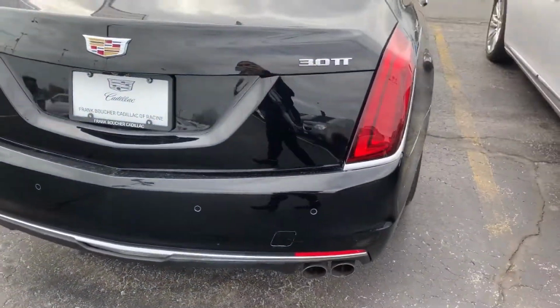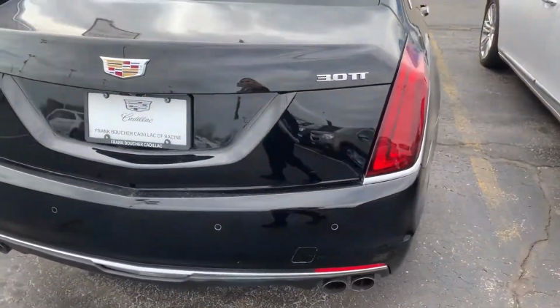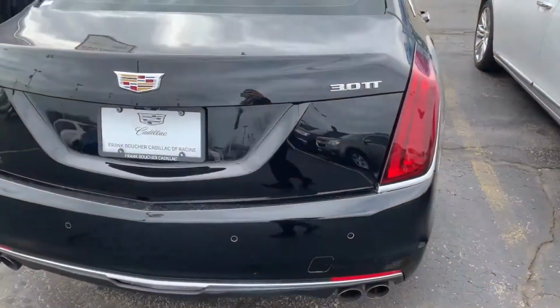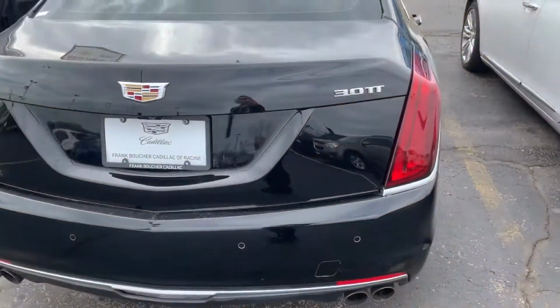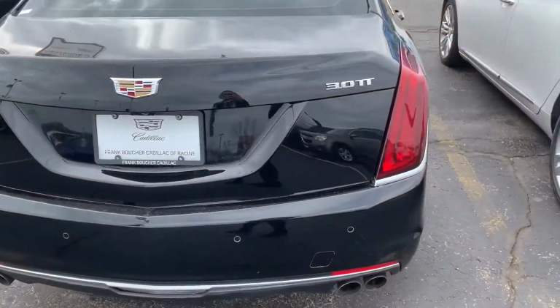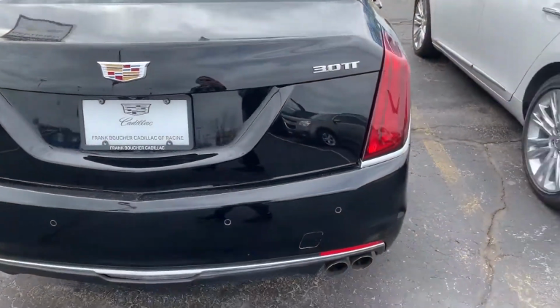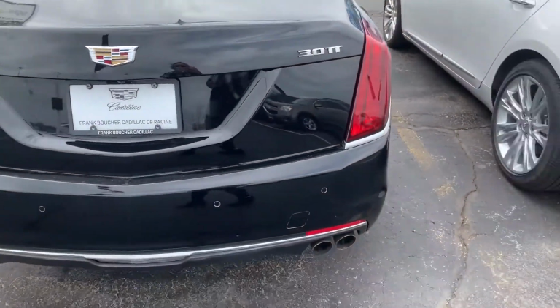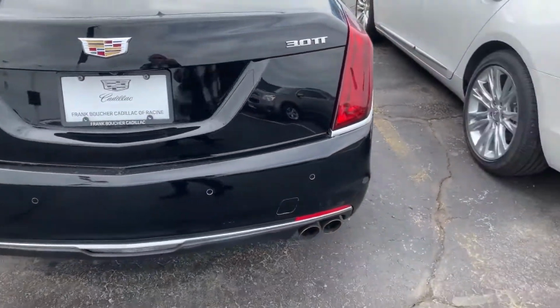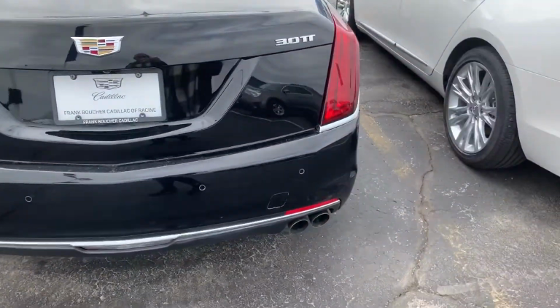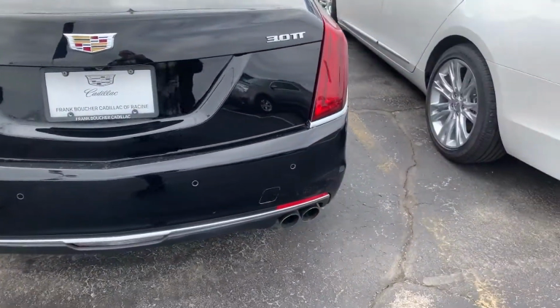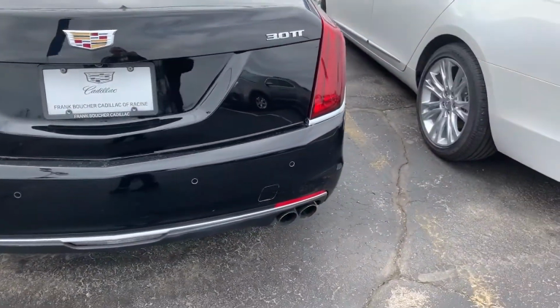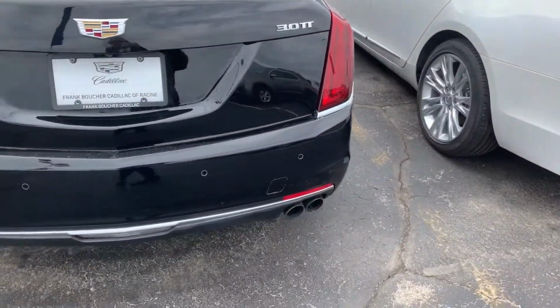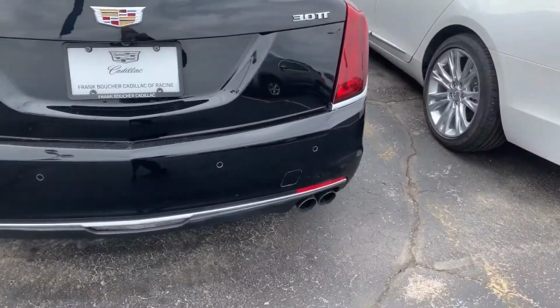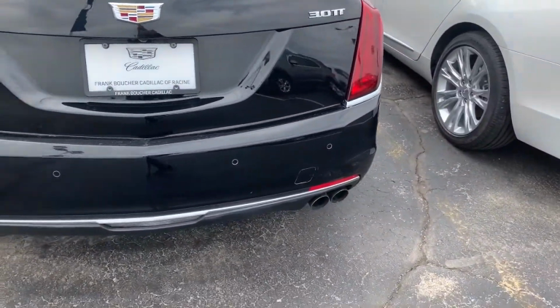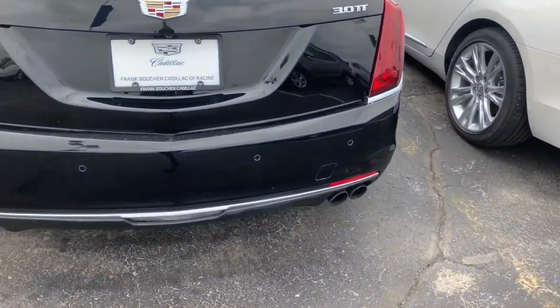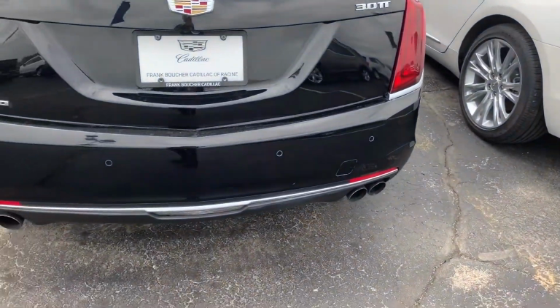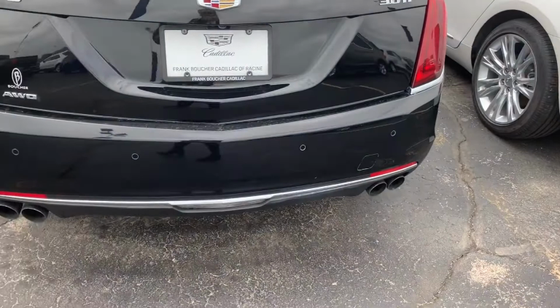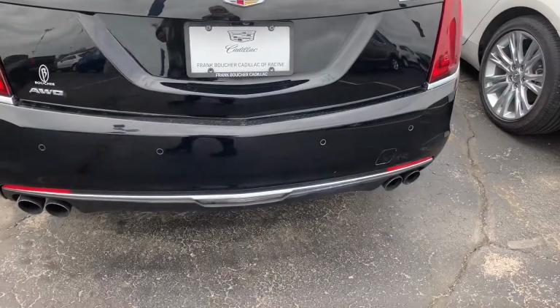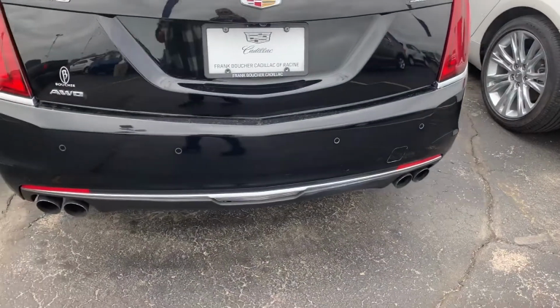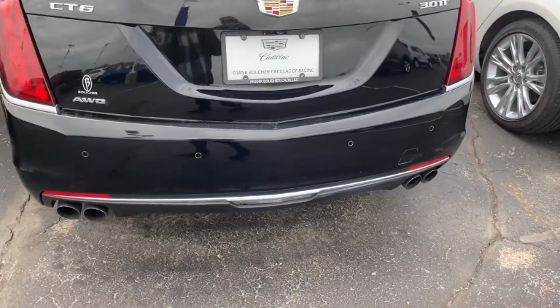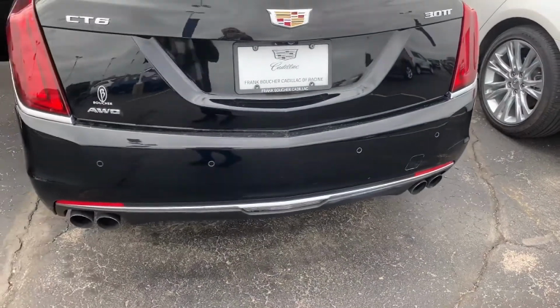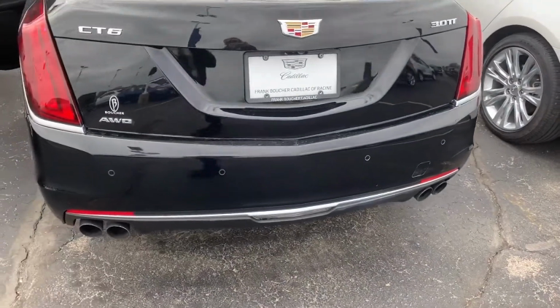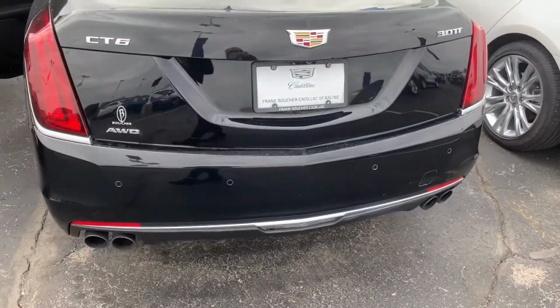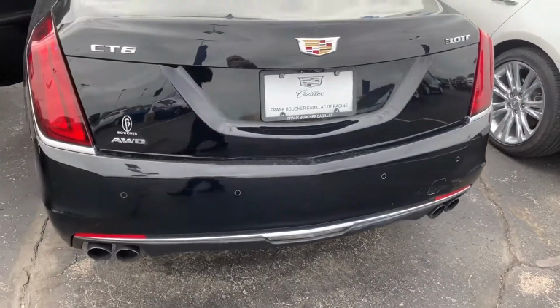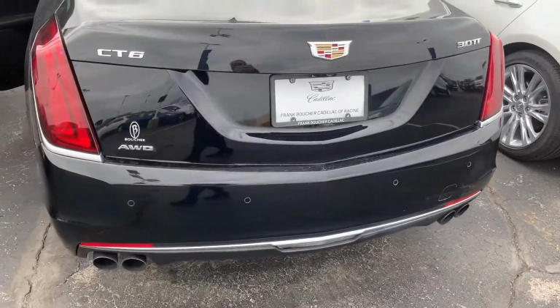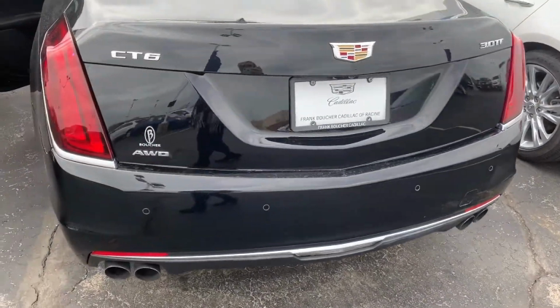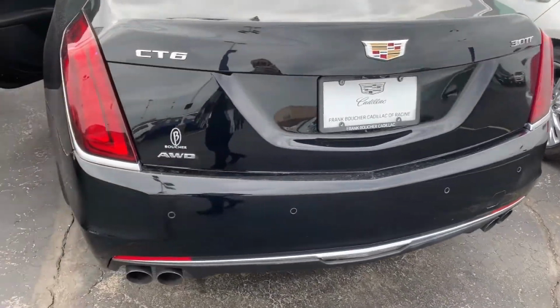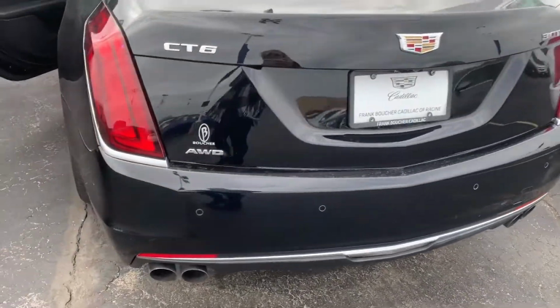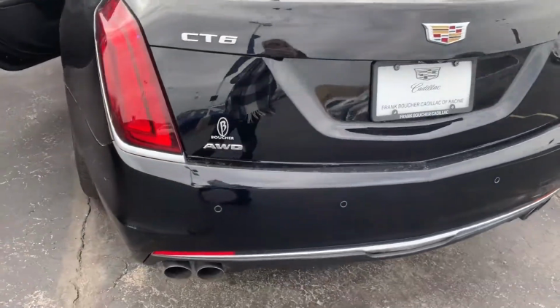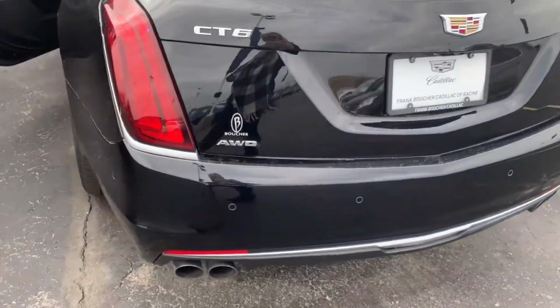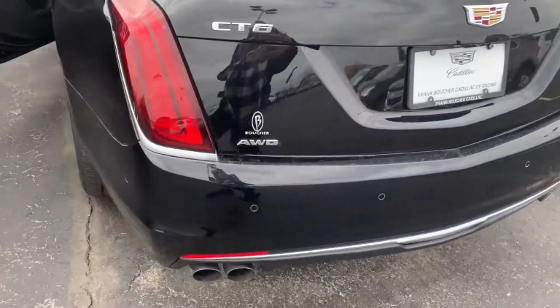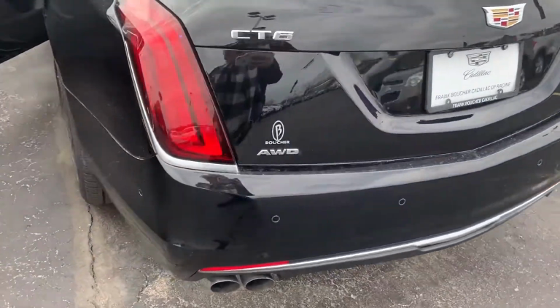It features a 3-liter twin turbo engine, rear park assist, backup camera, and all-wheel drive.